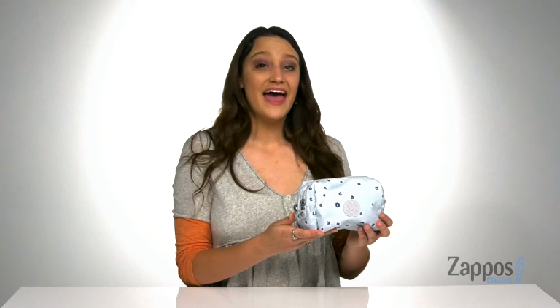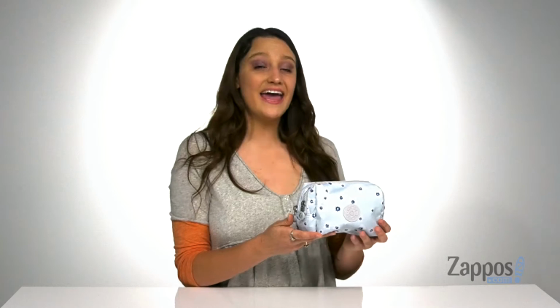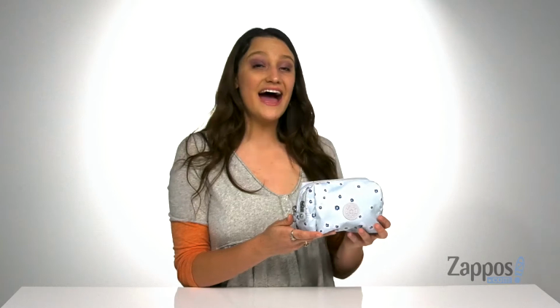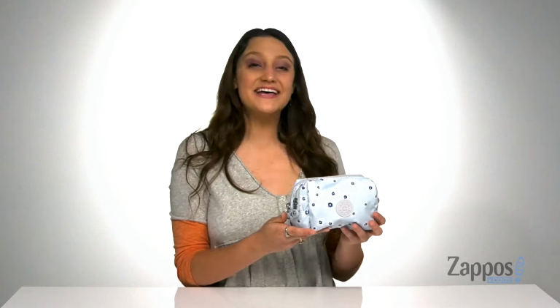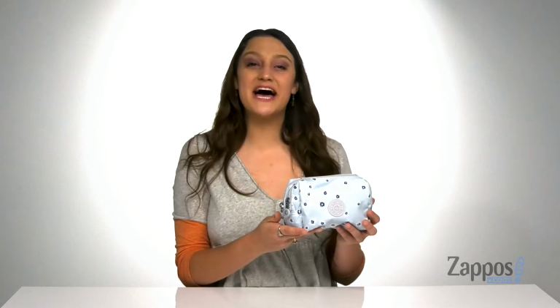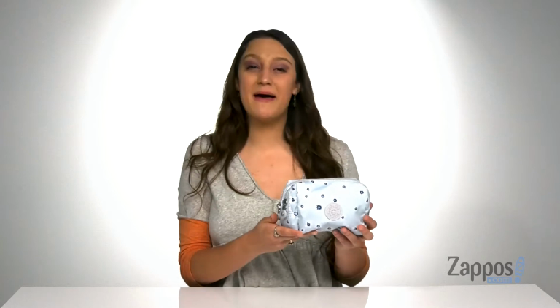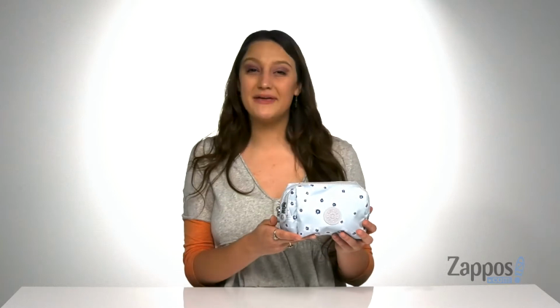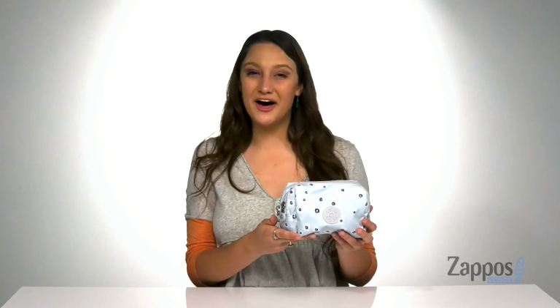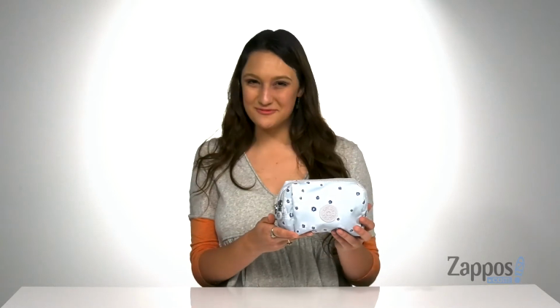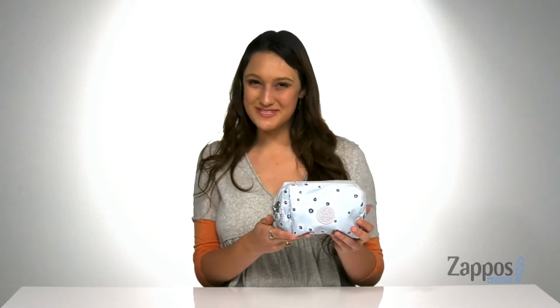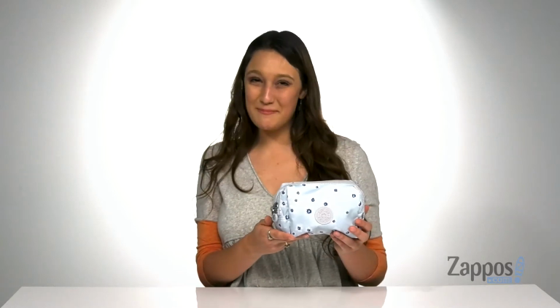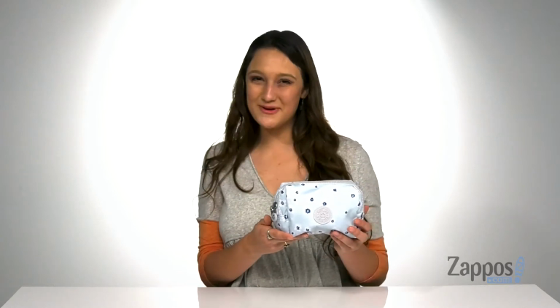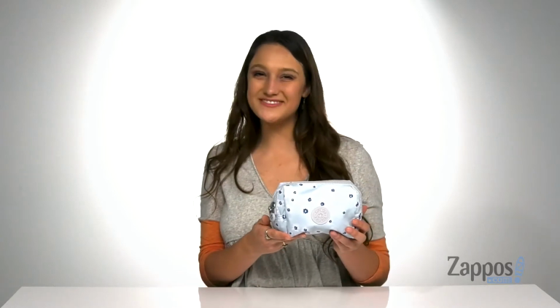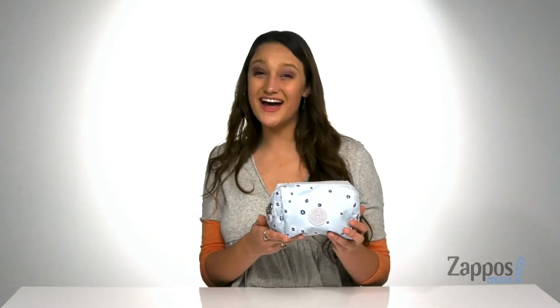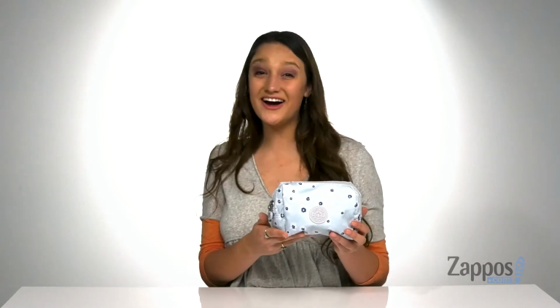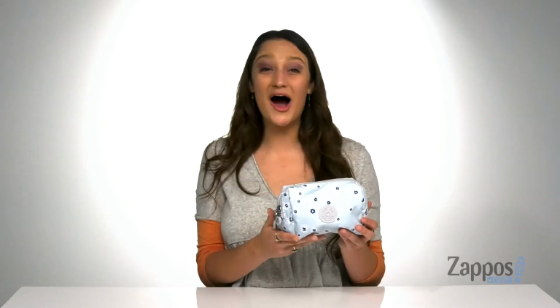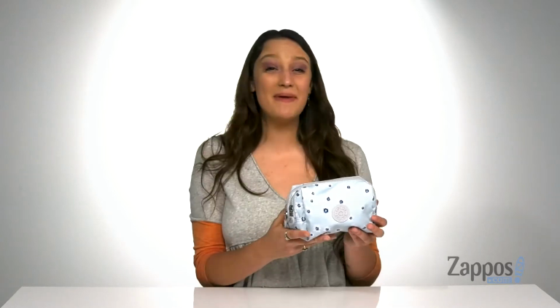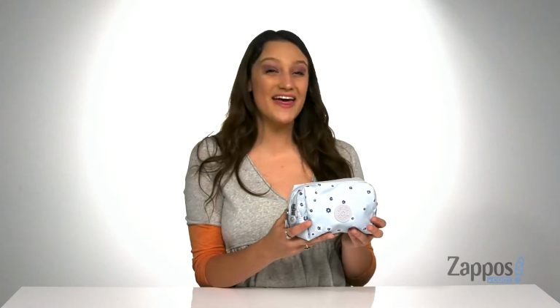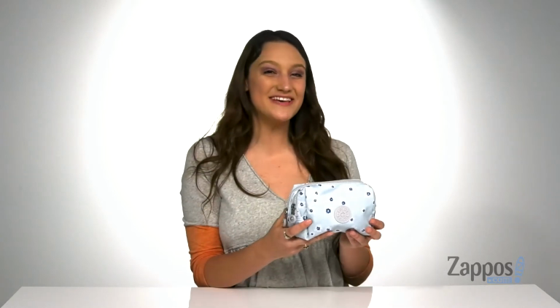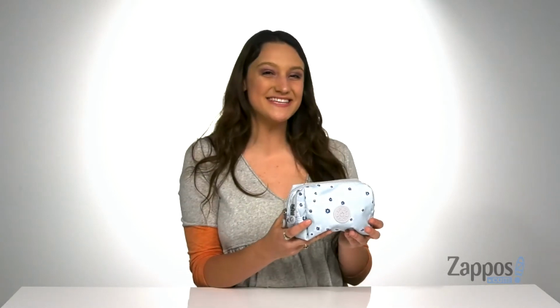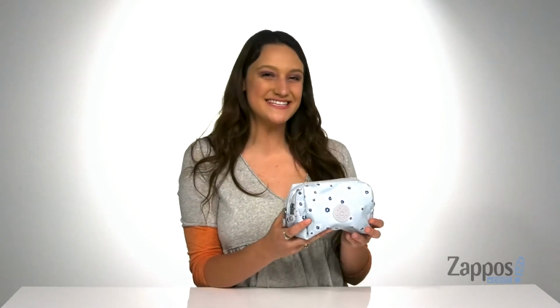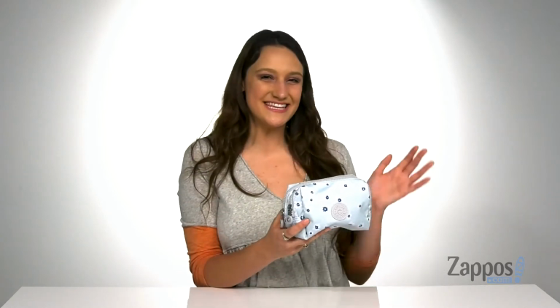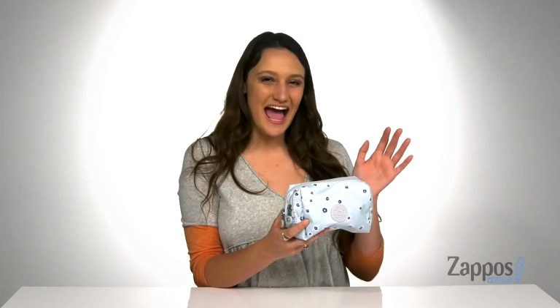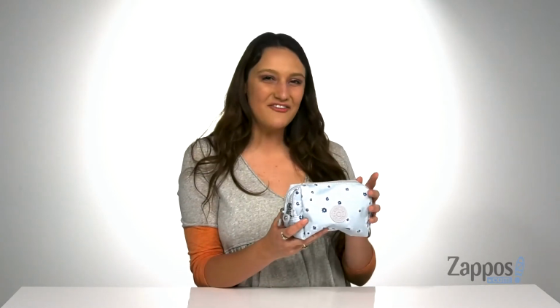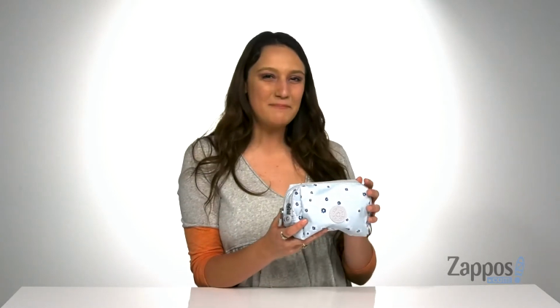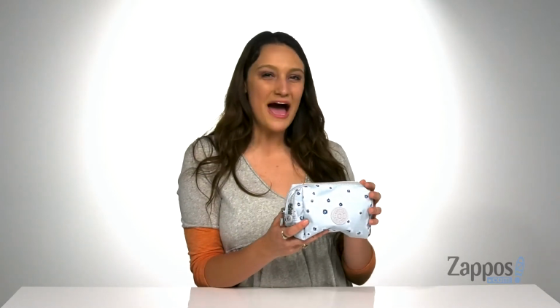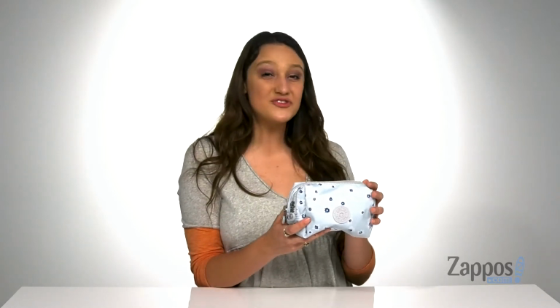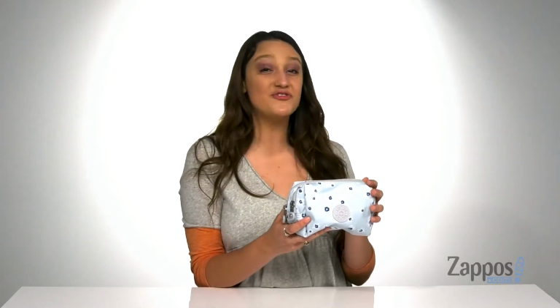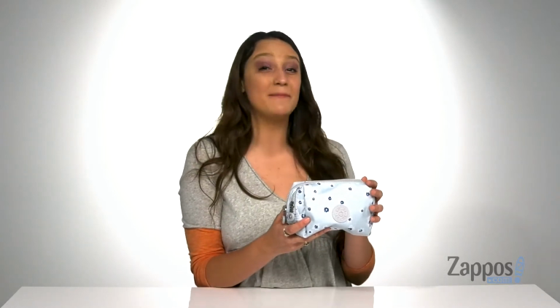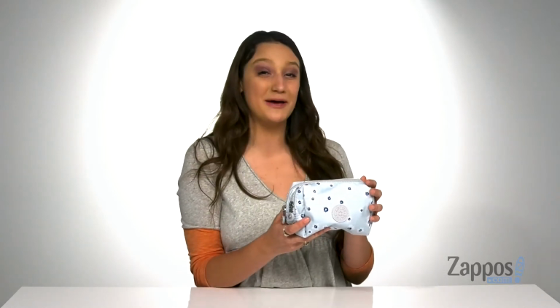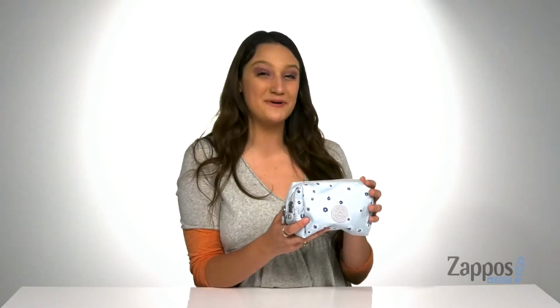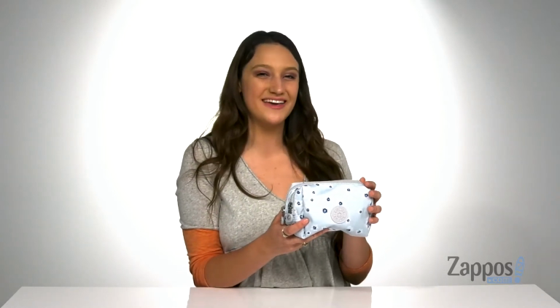Hey guys, I'm Abigail from Zappos.com and this is the Ellen Pouch from Kipling.